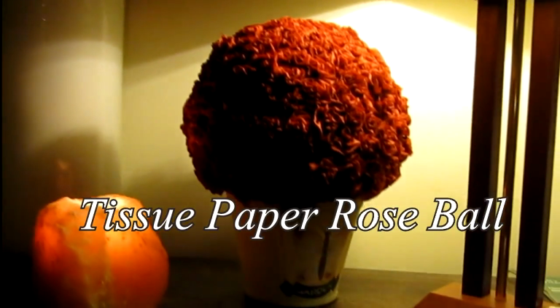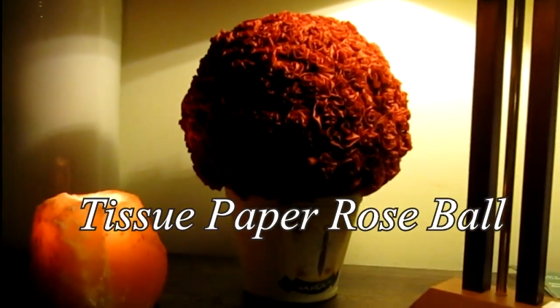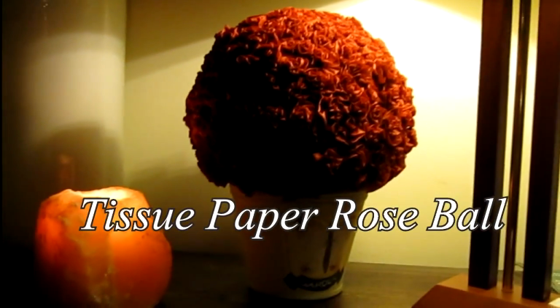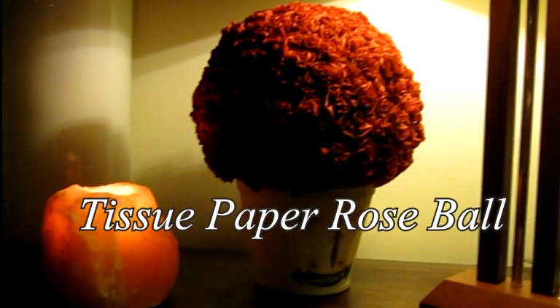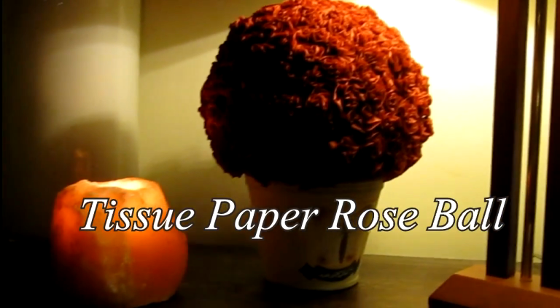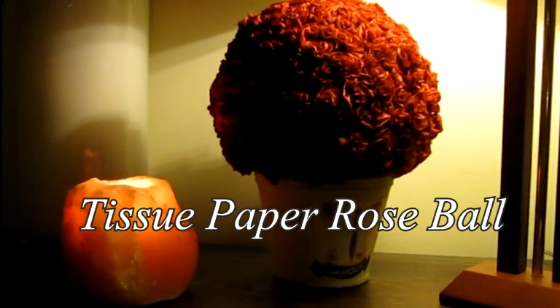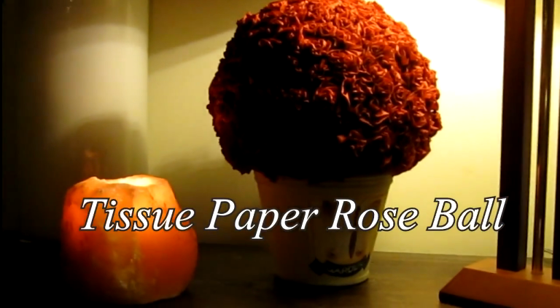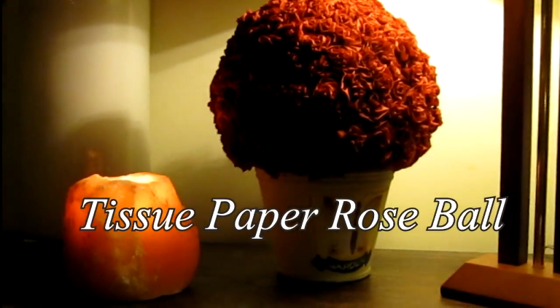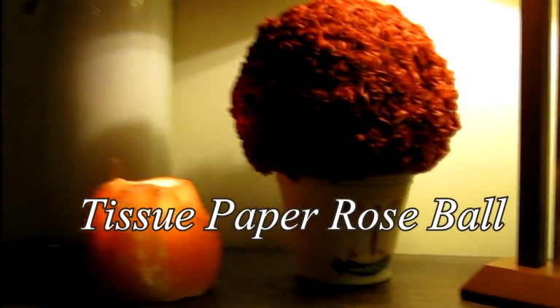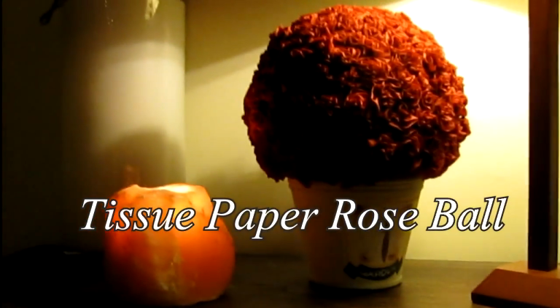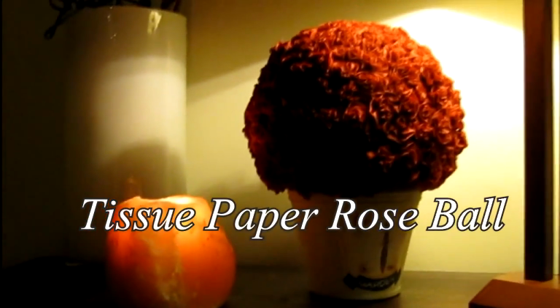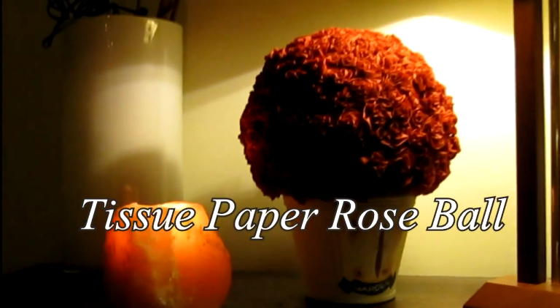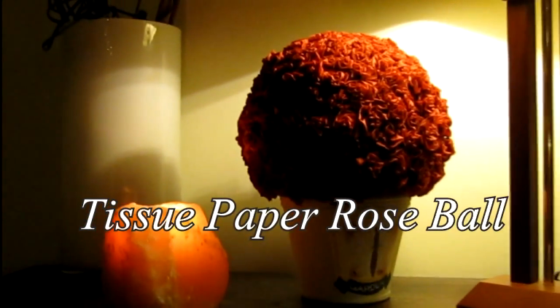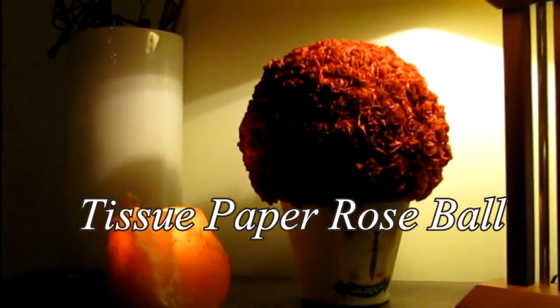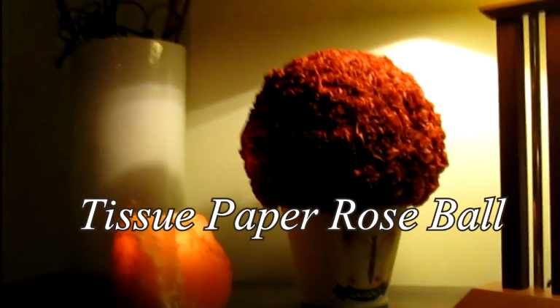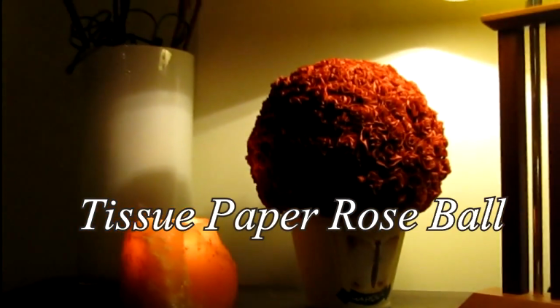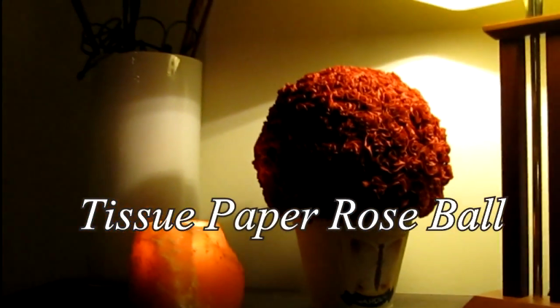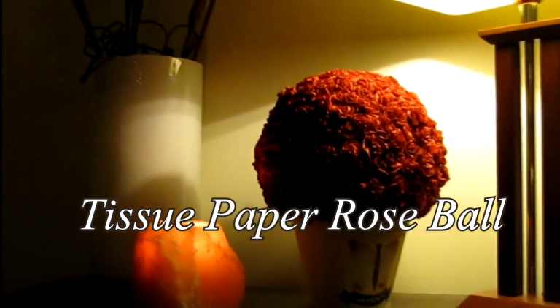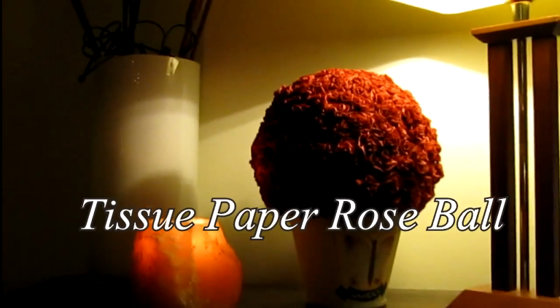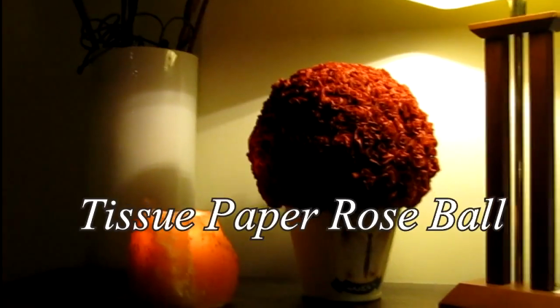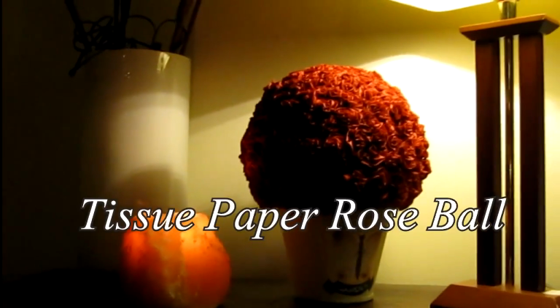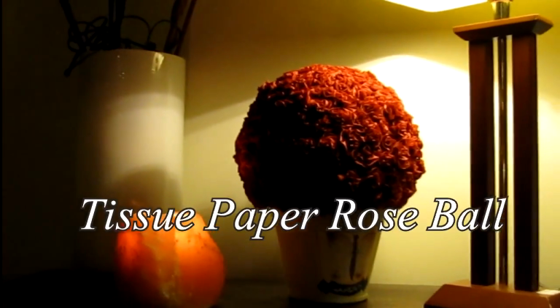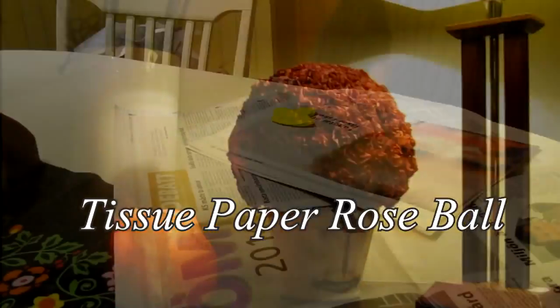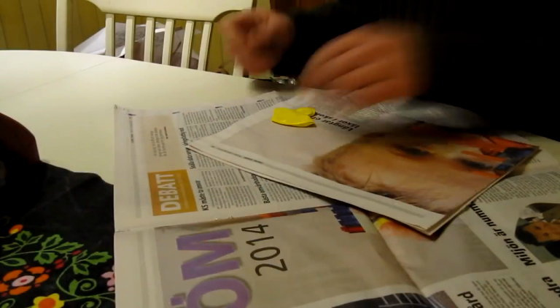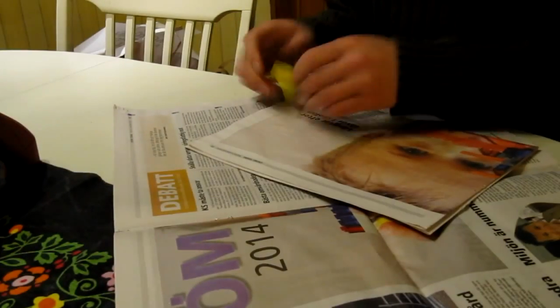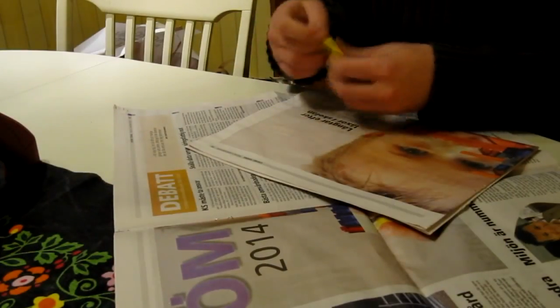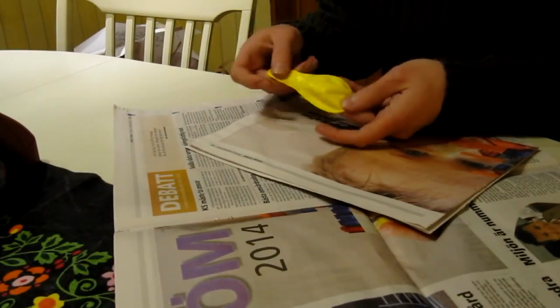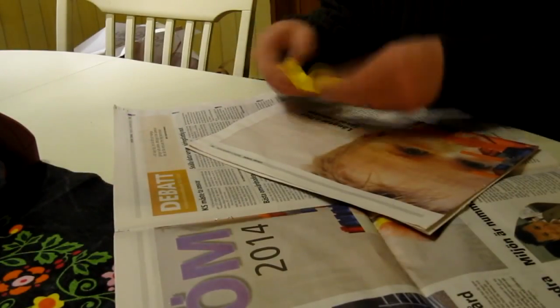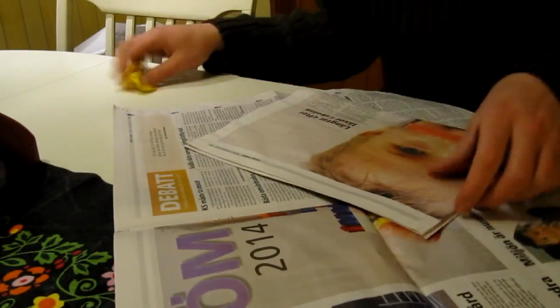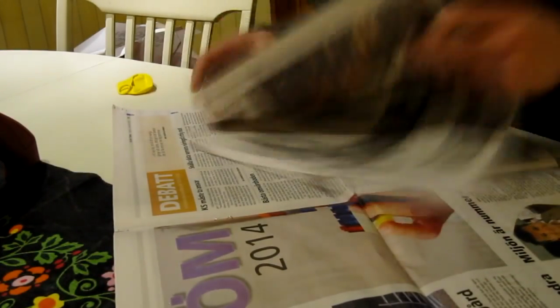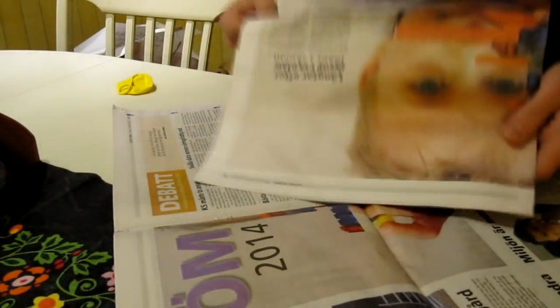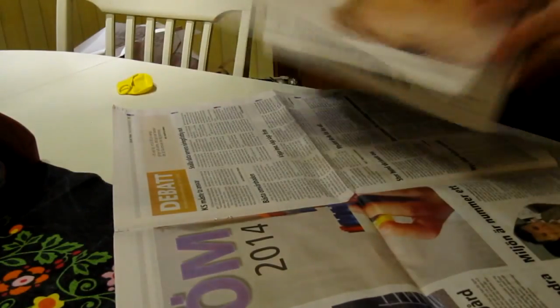Hello and welcome! Today we're going to craft a tissue paper rose ball, and for this you need a balloon,